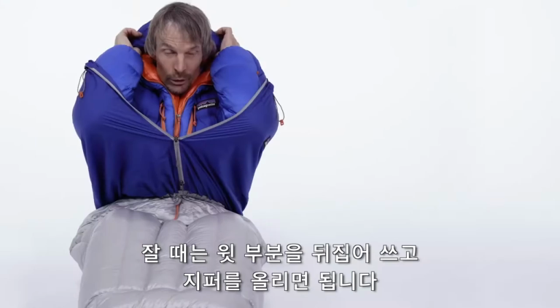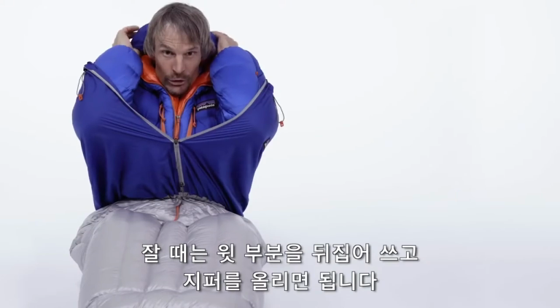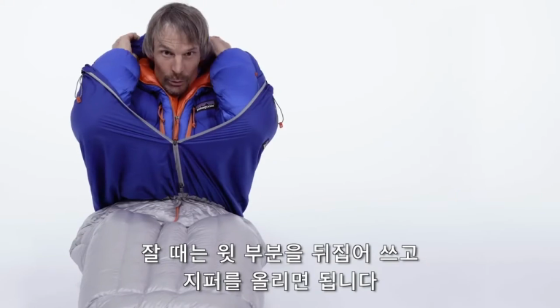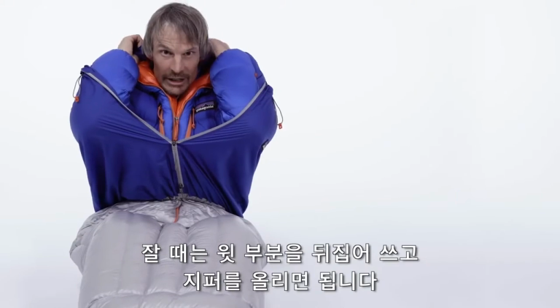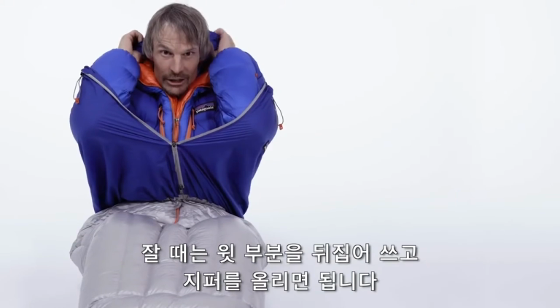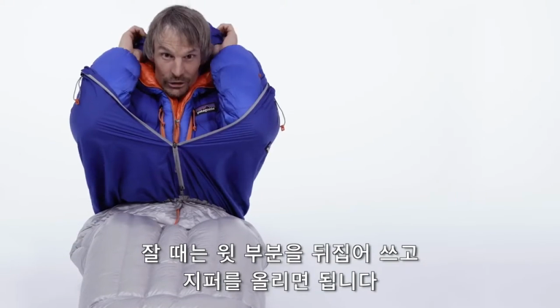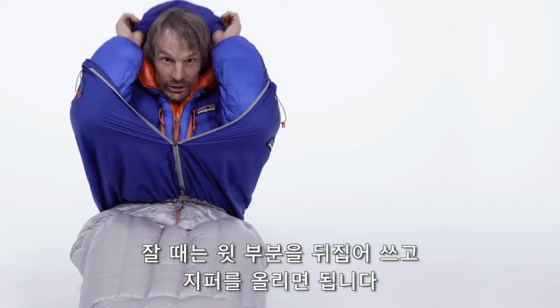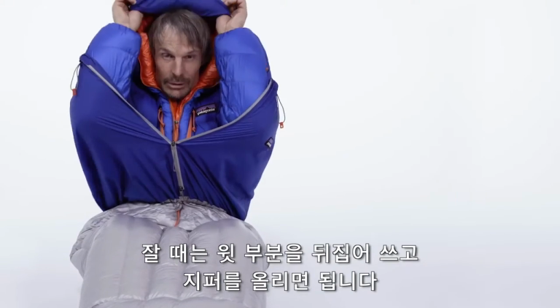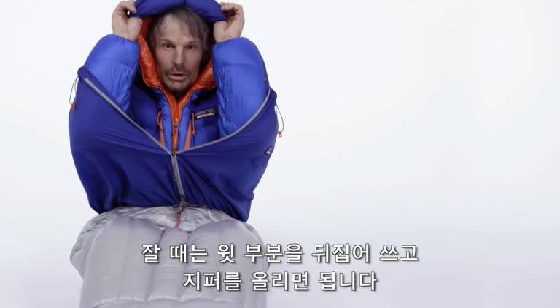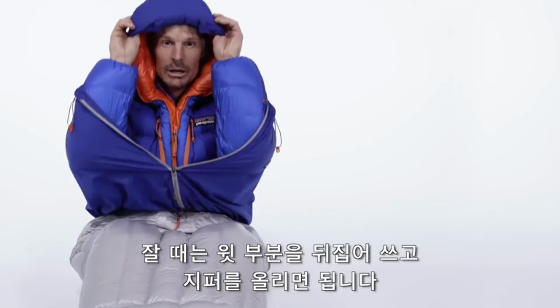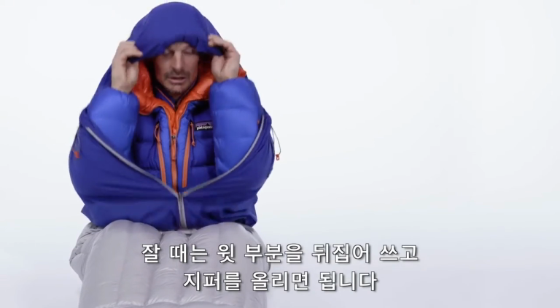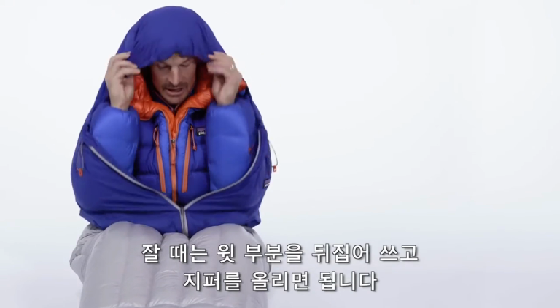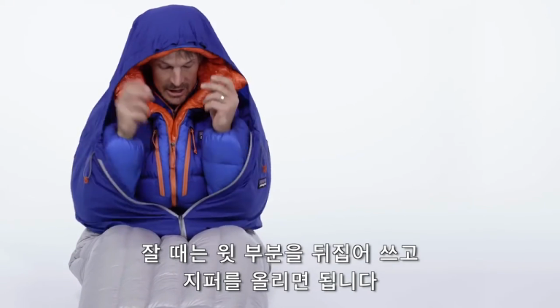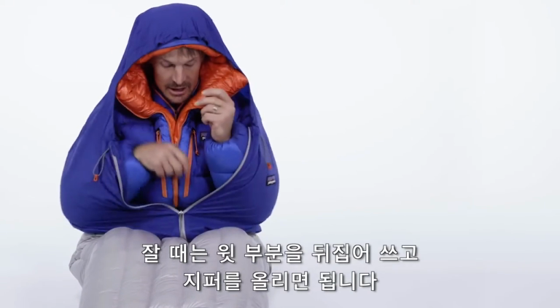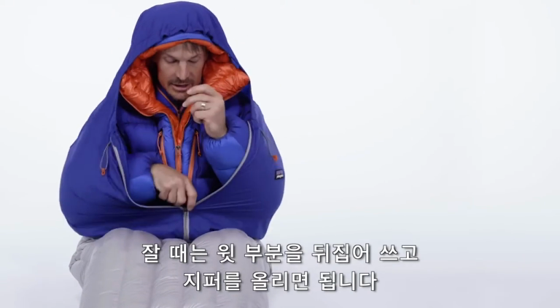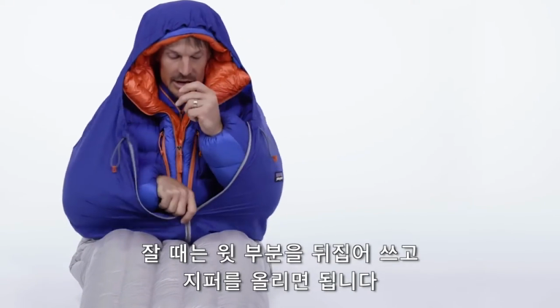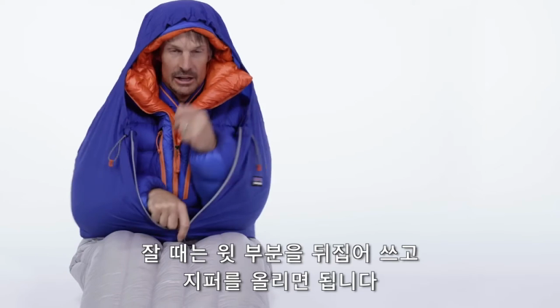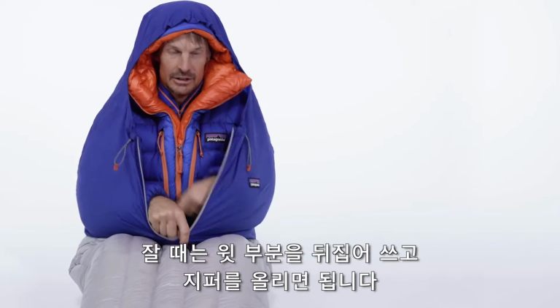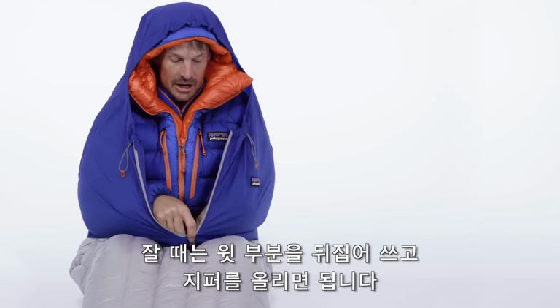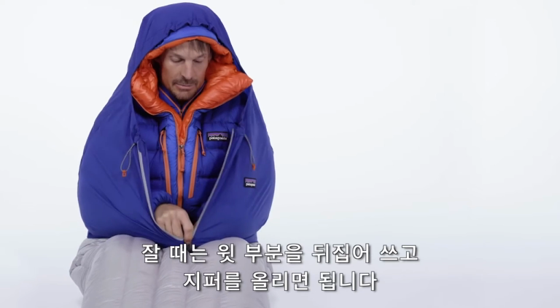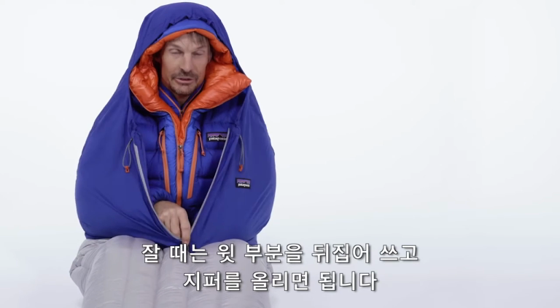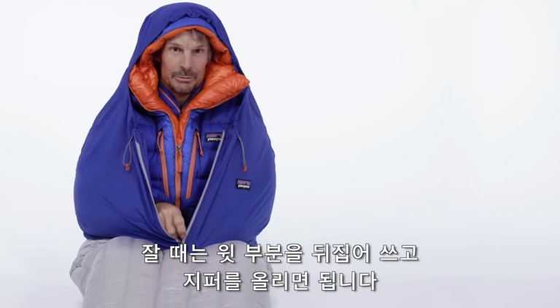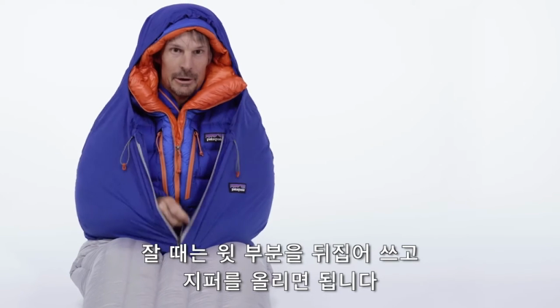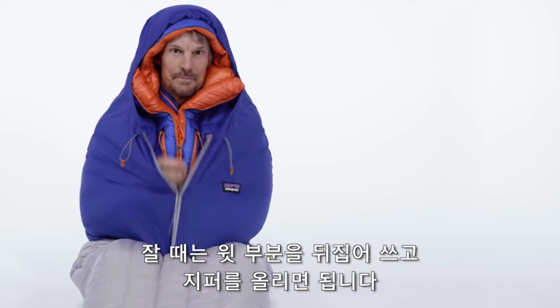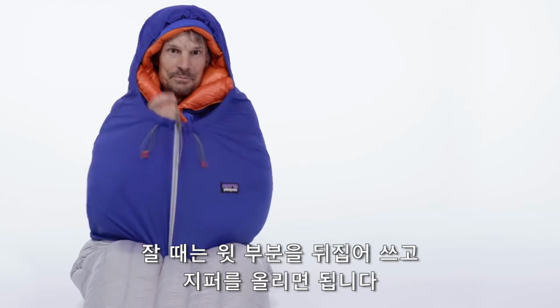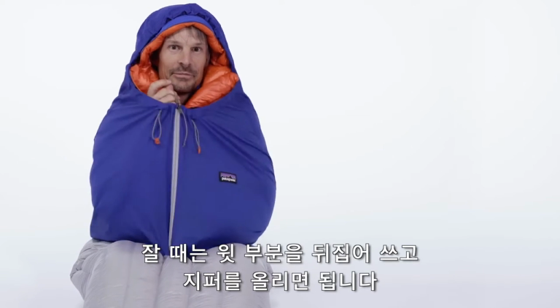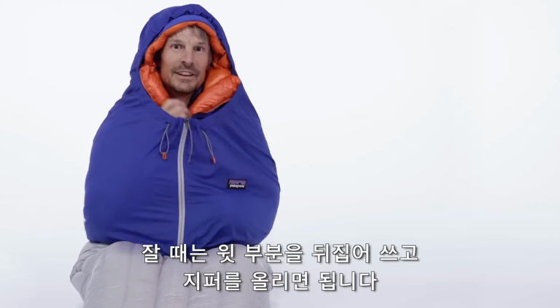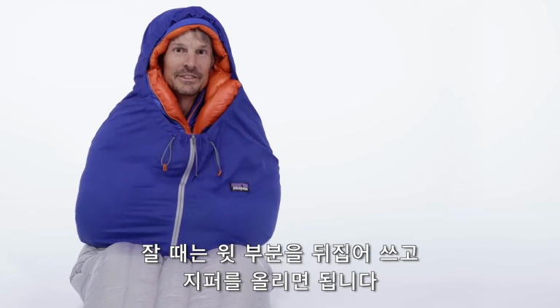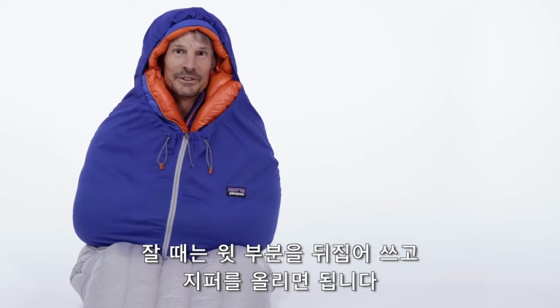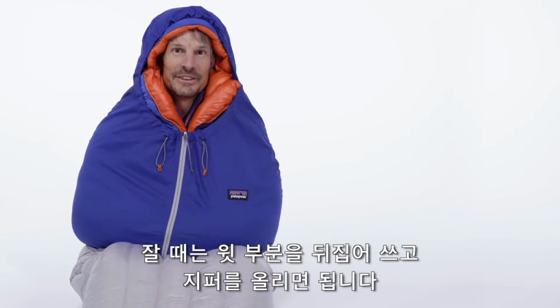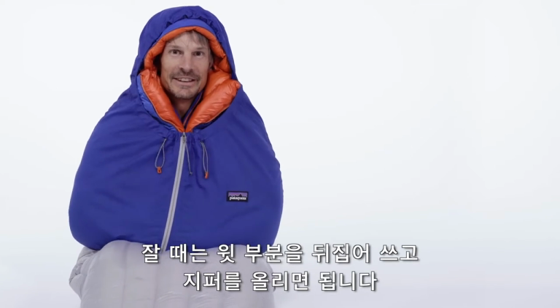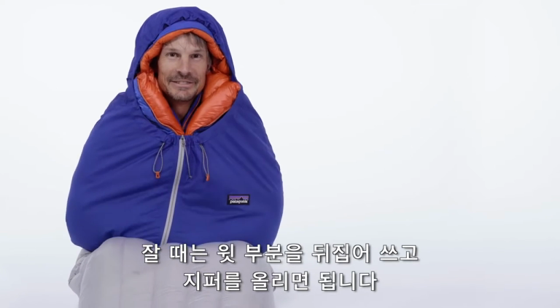When you're ready to go to sleep, the nylon top zips up and seals in the heat.